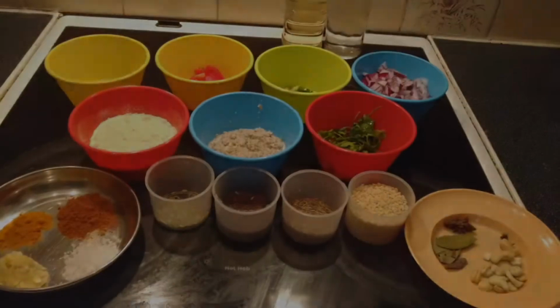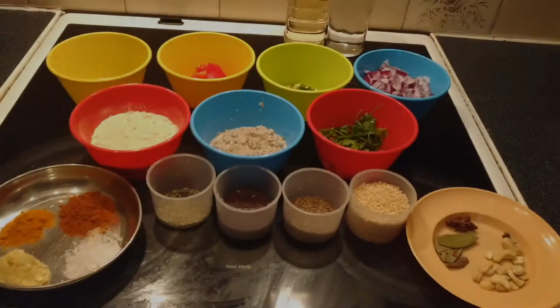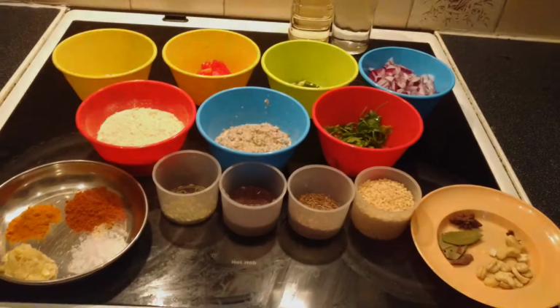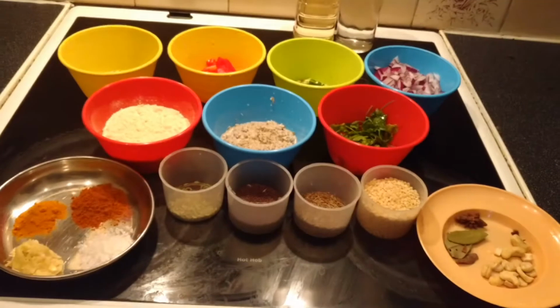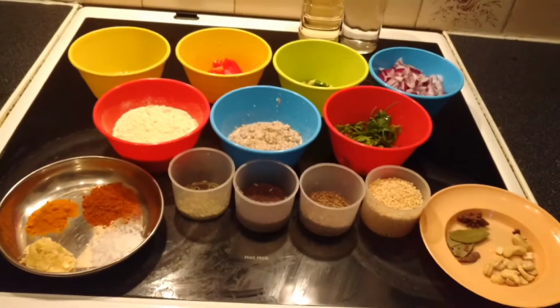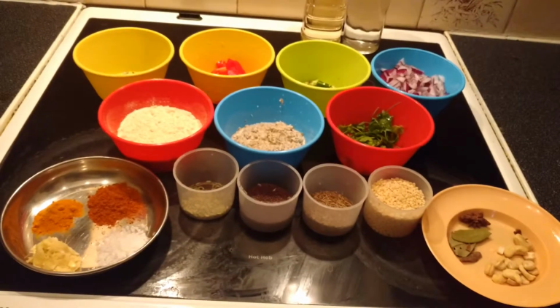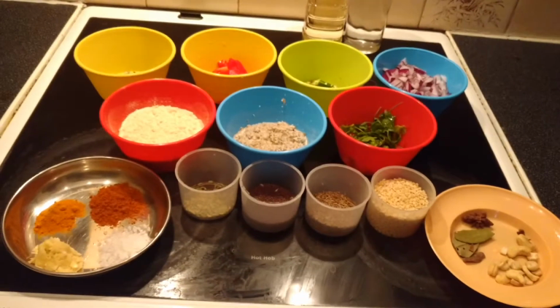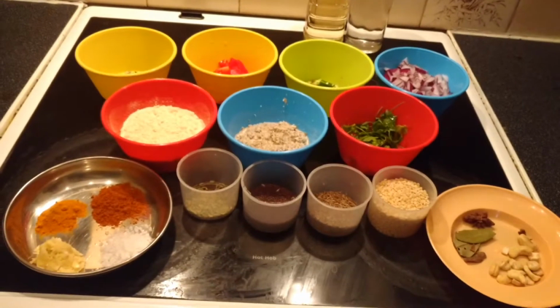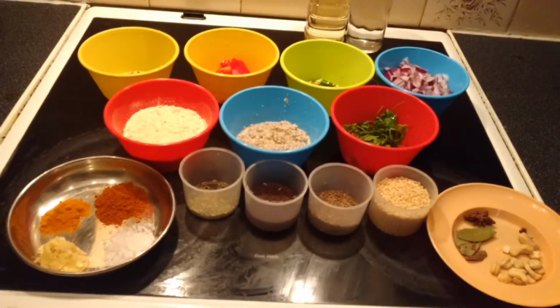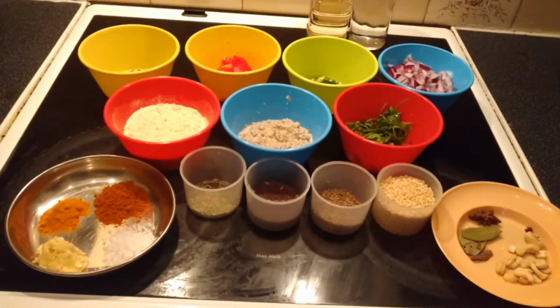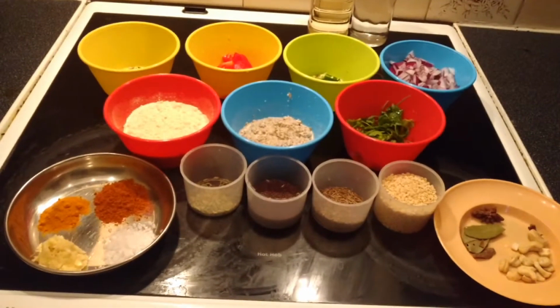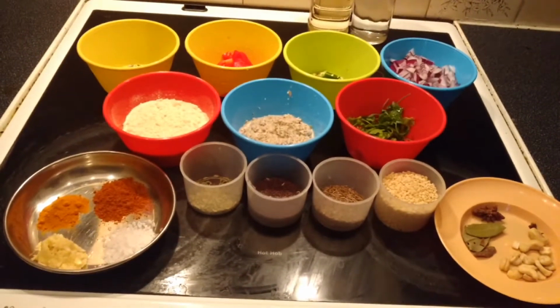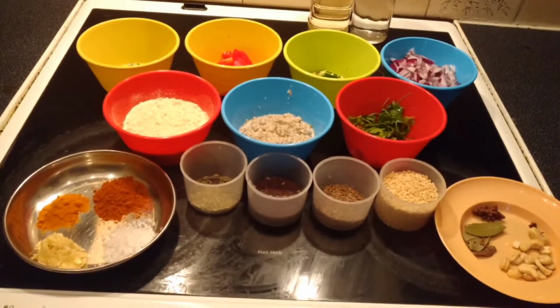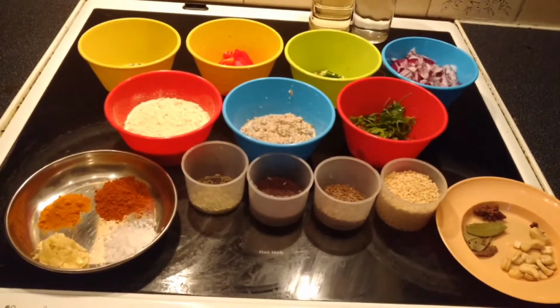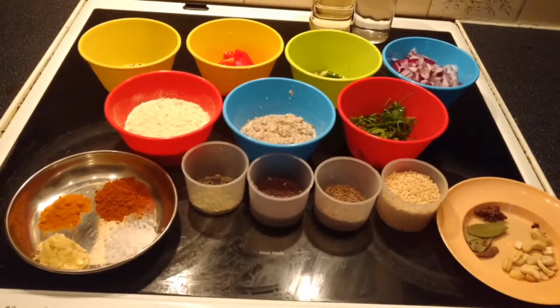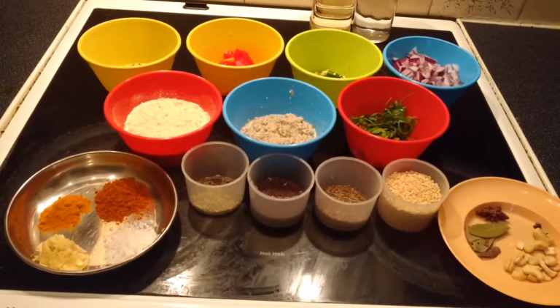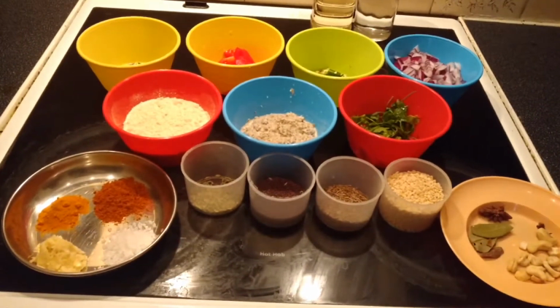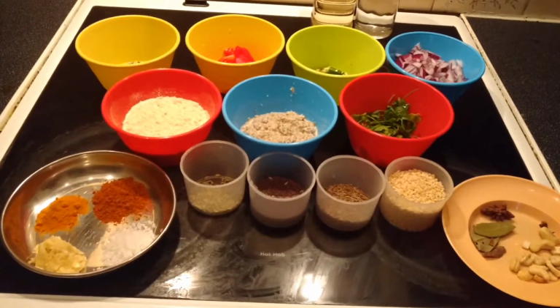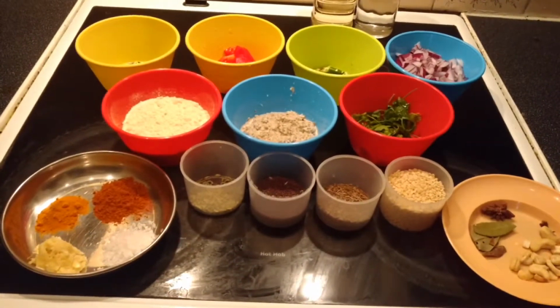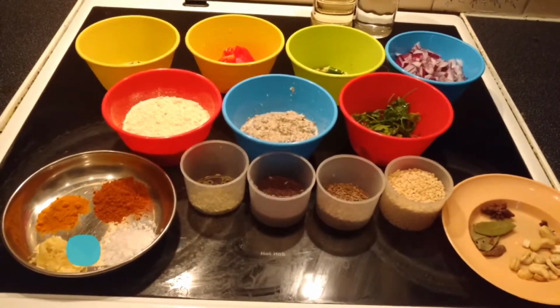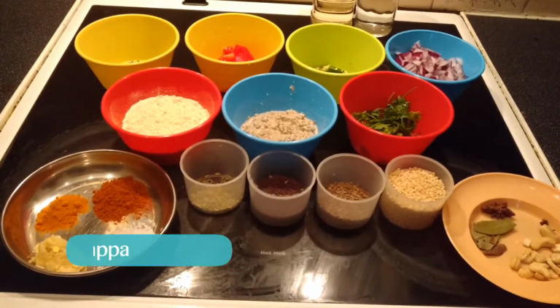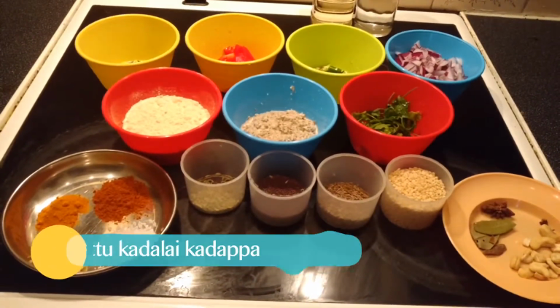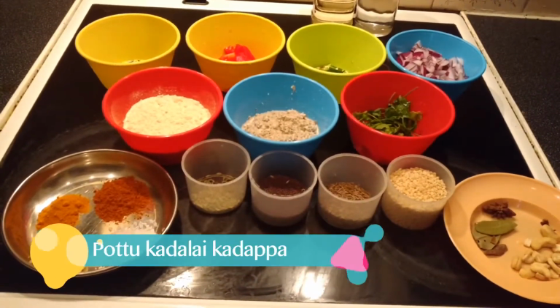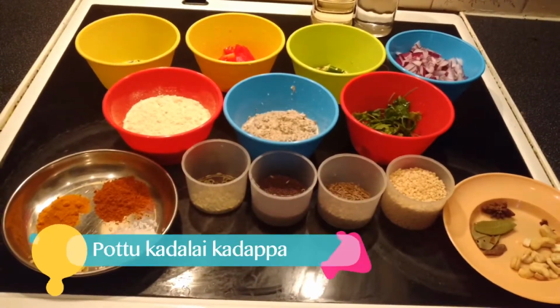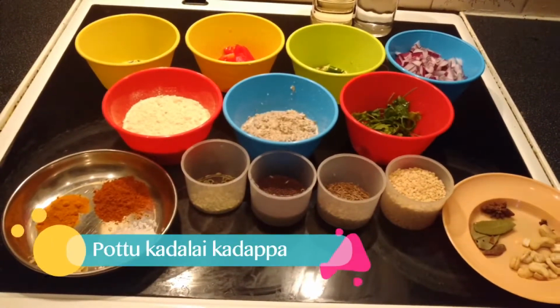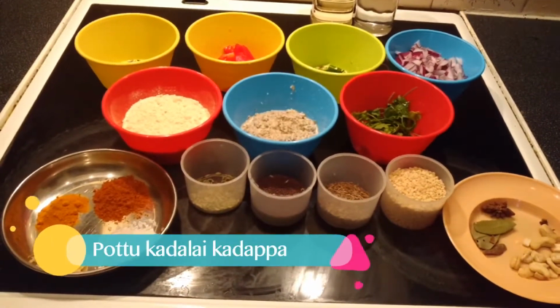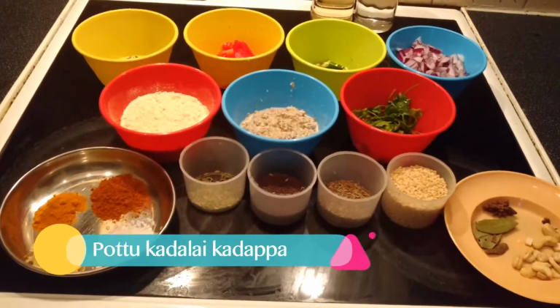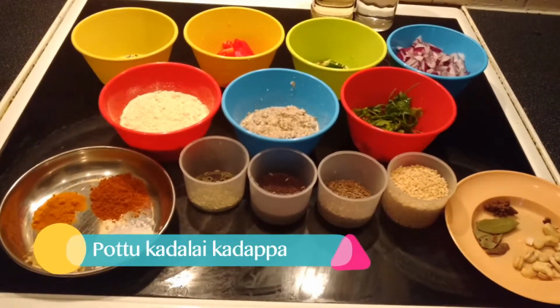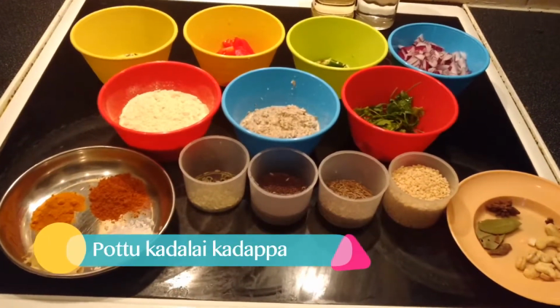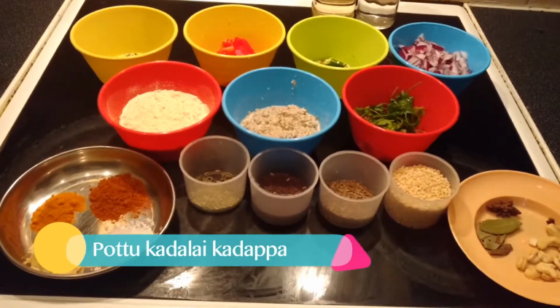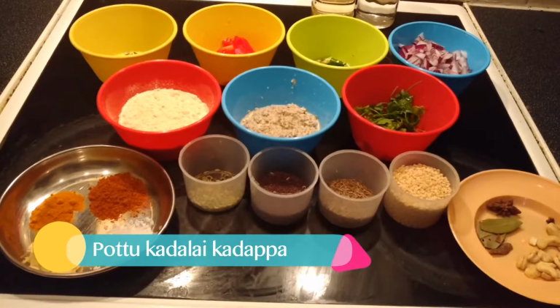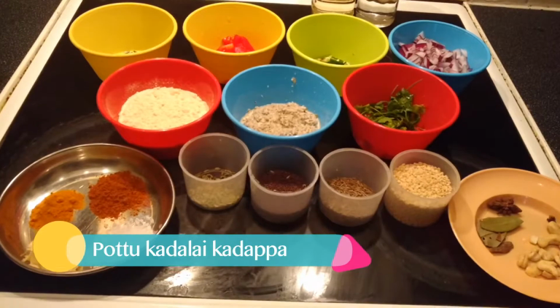Hello friends, welcome to Sarah's Kitchen. How are you doing?